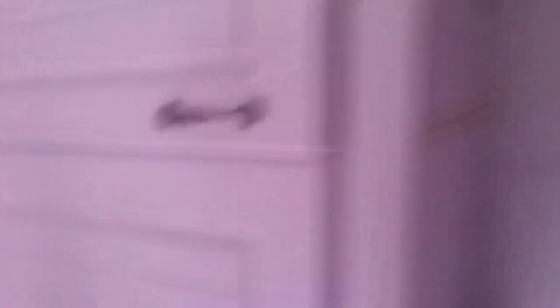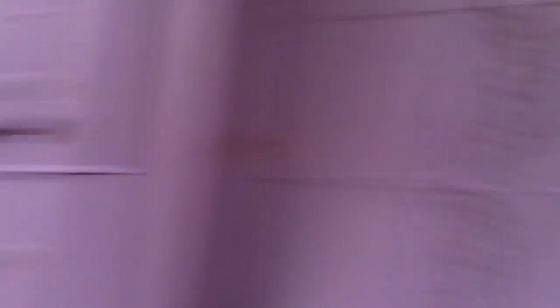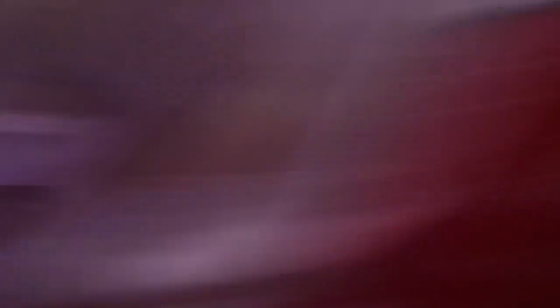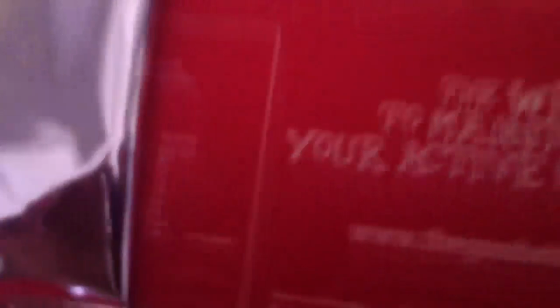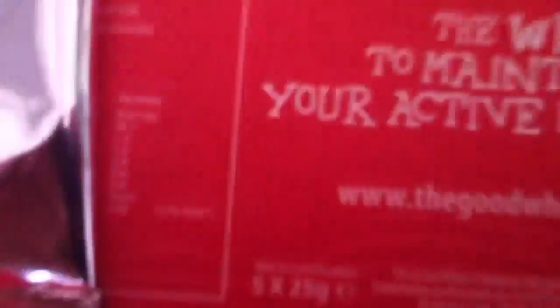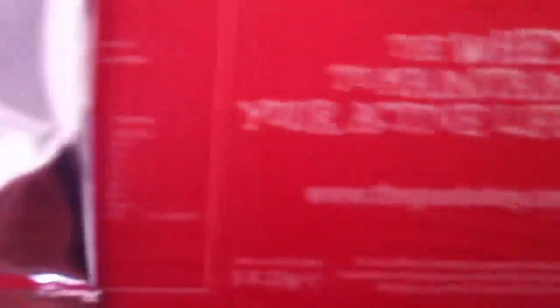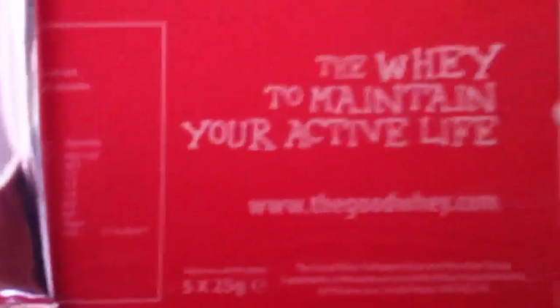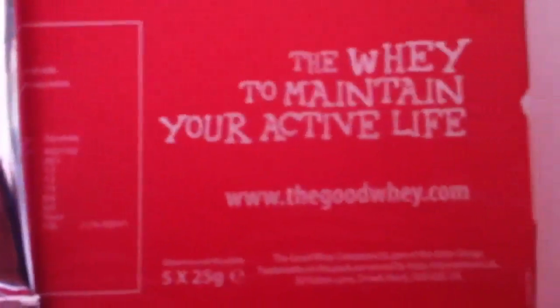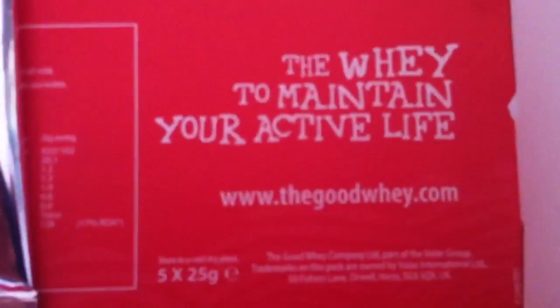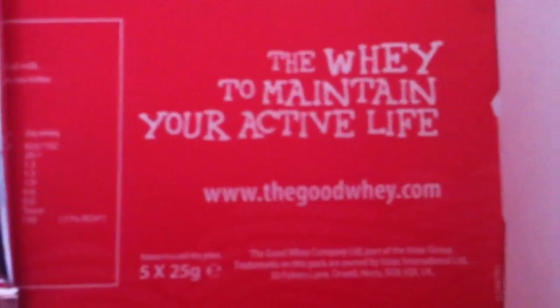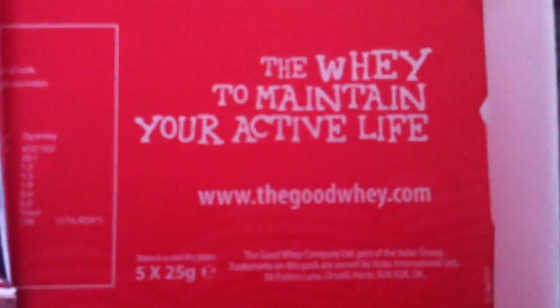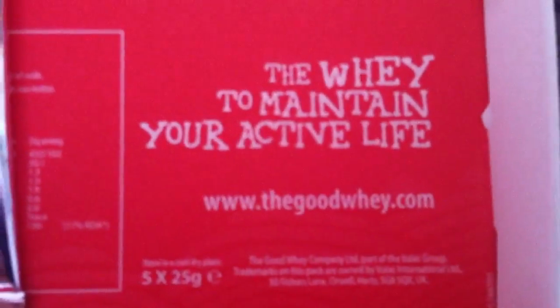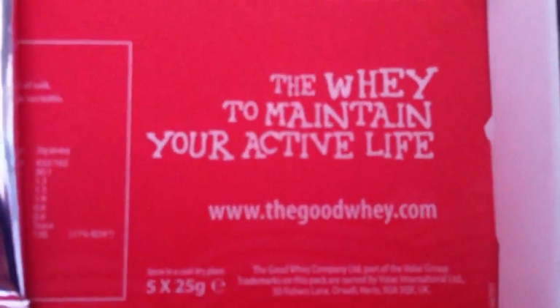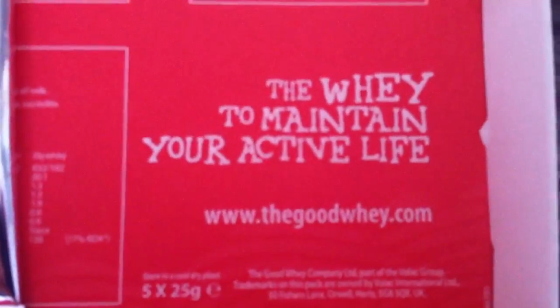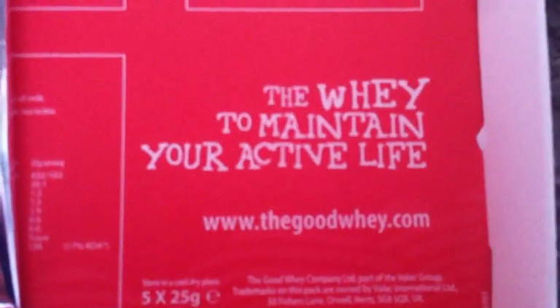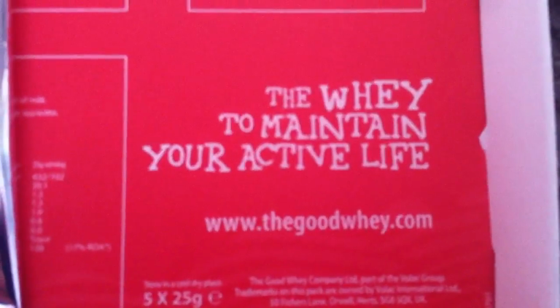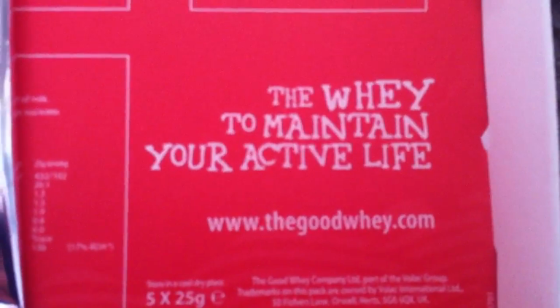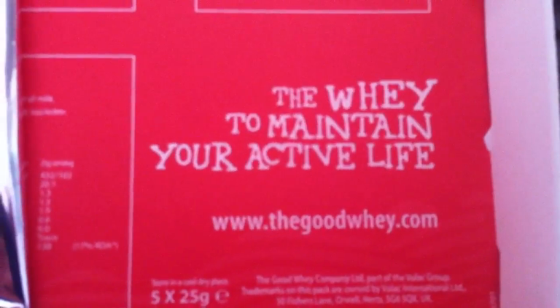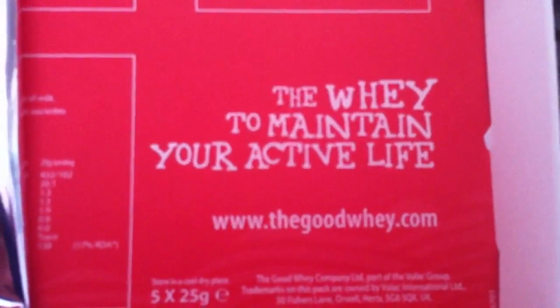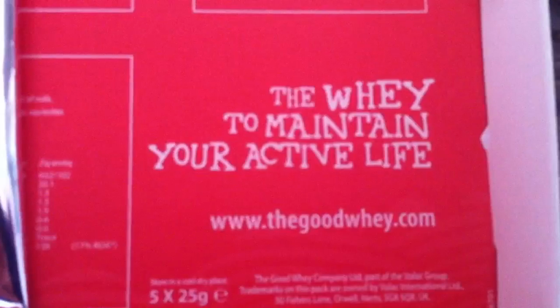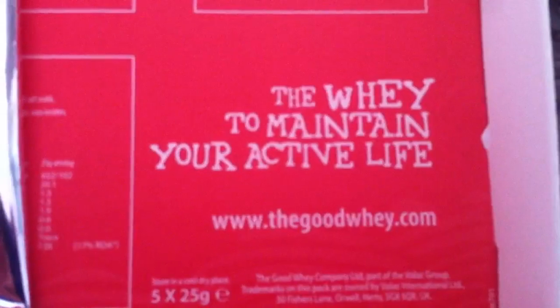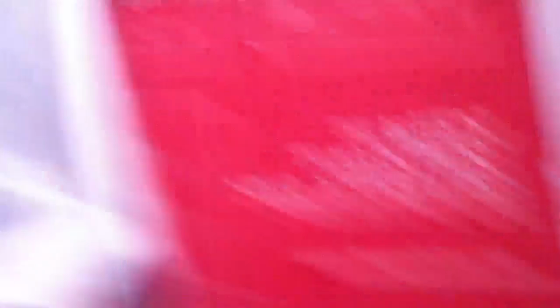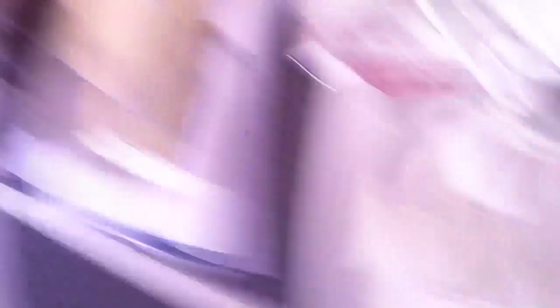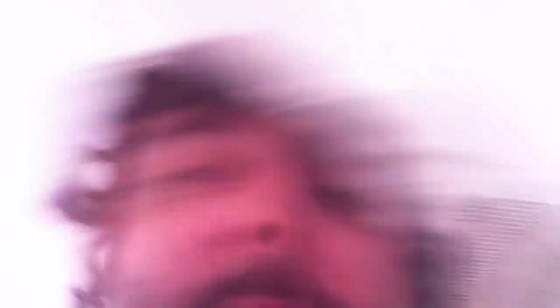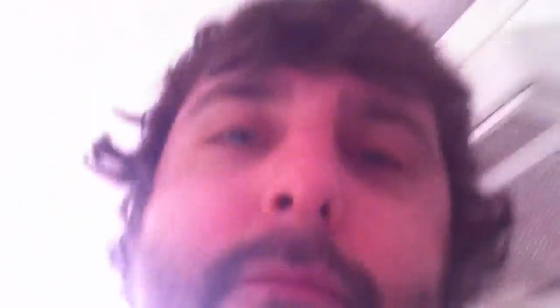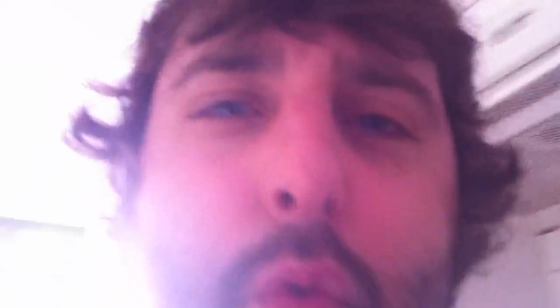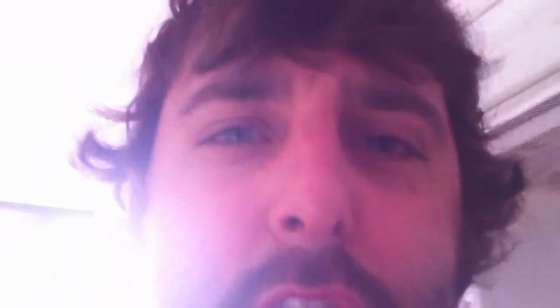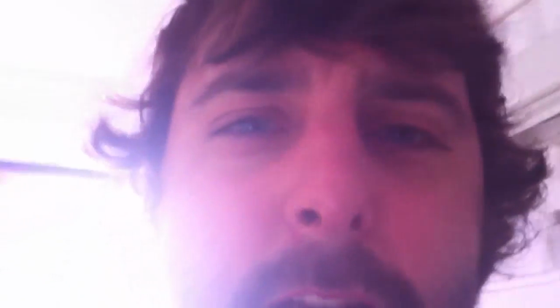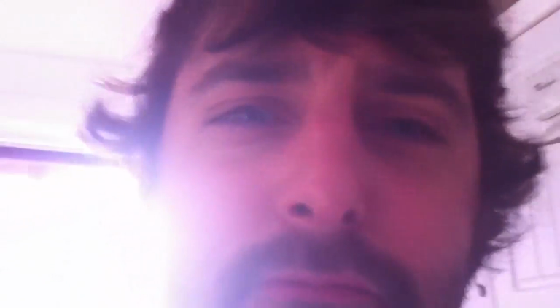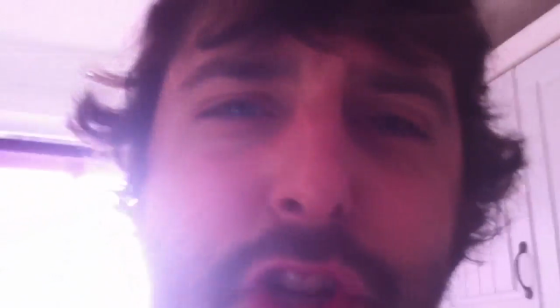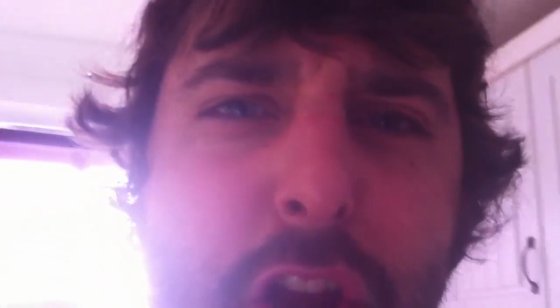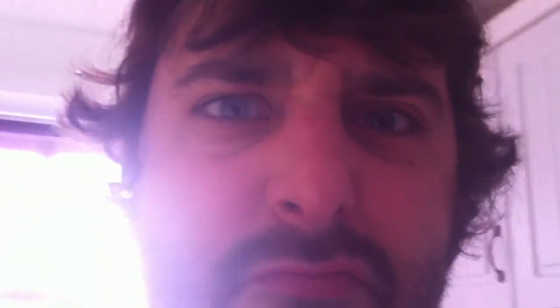The address is here. Okay, see you later.